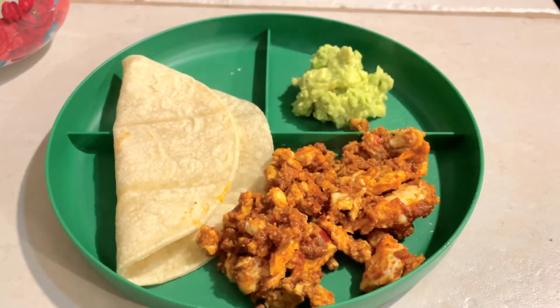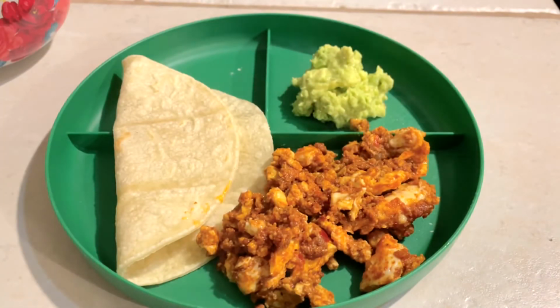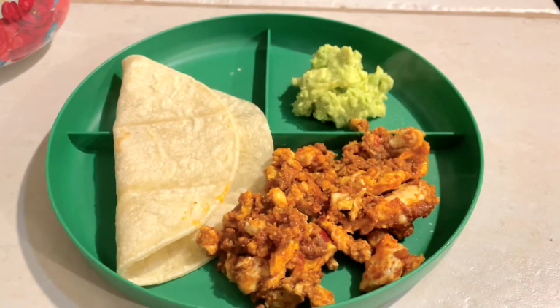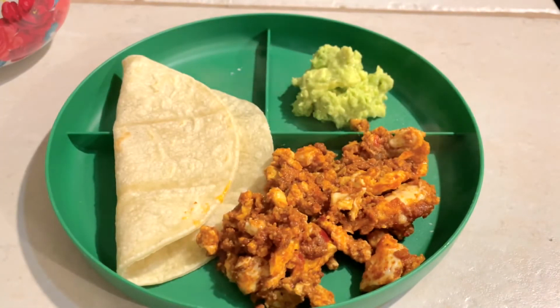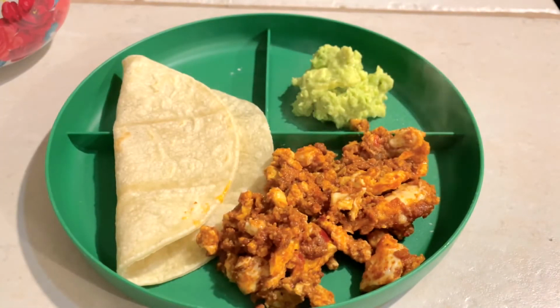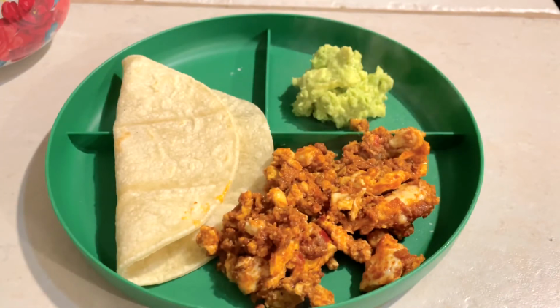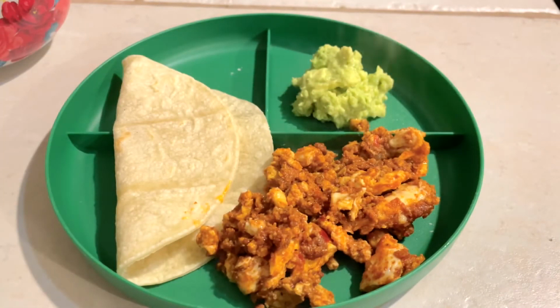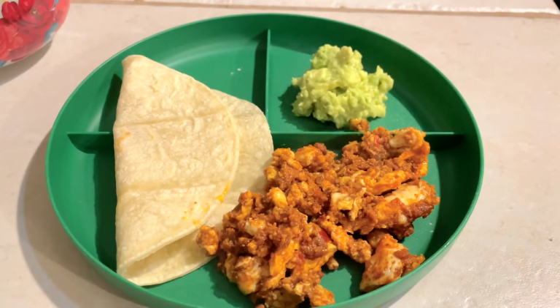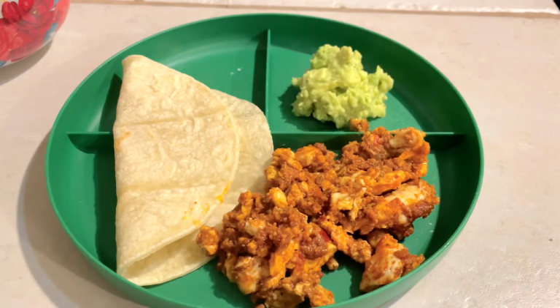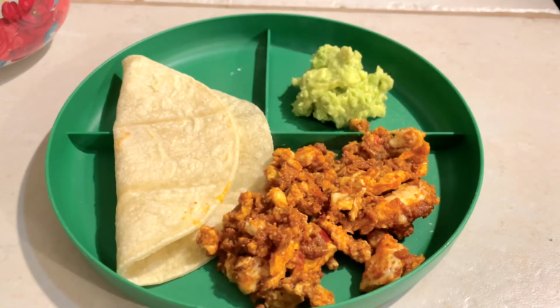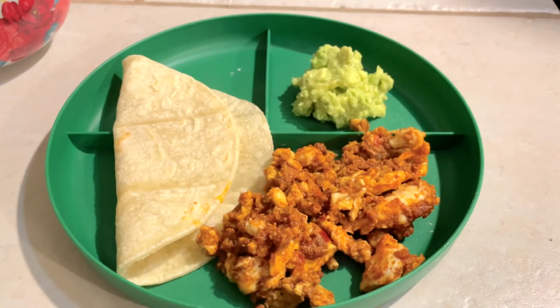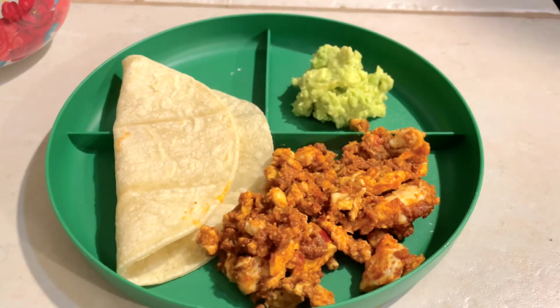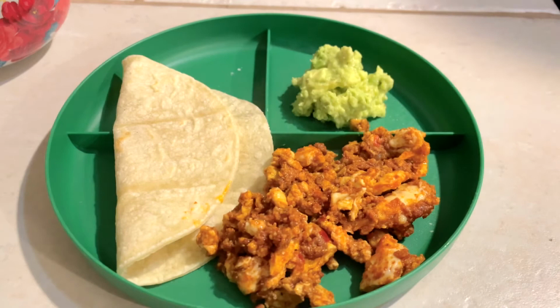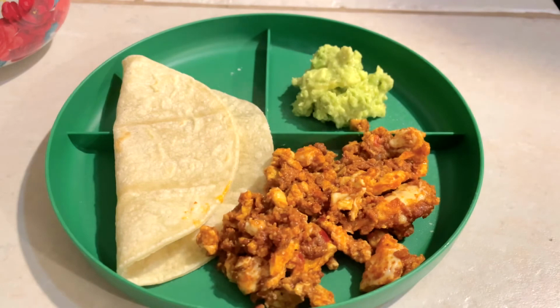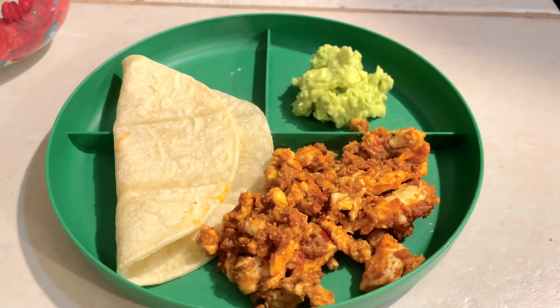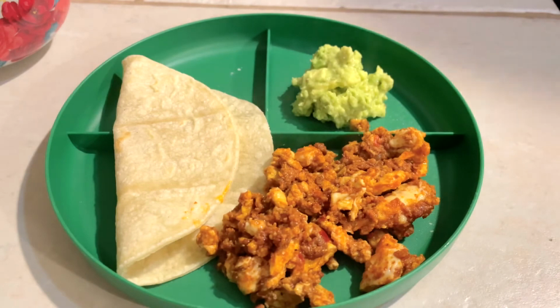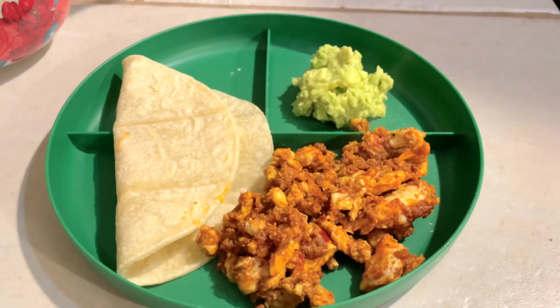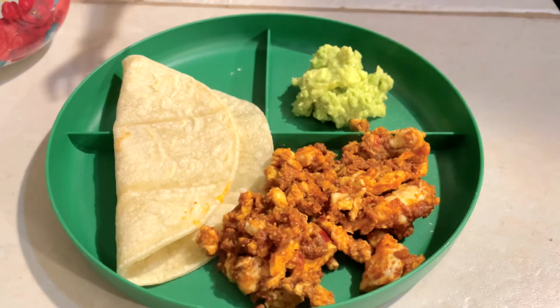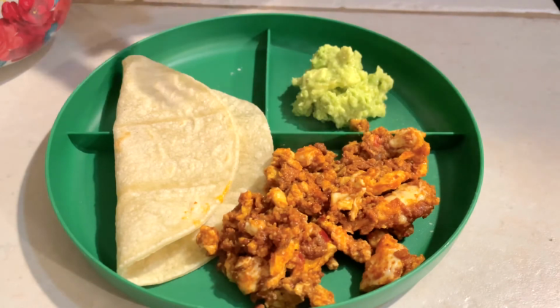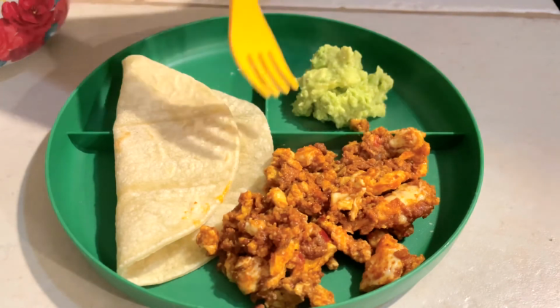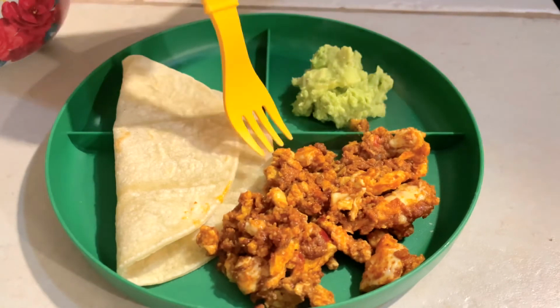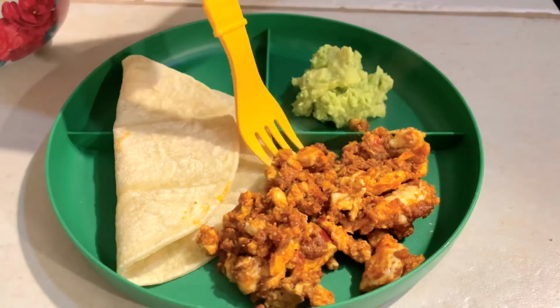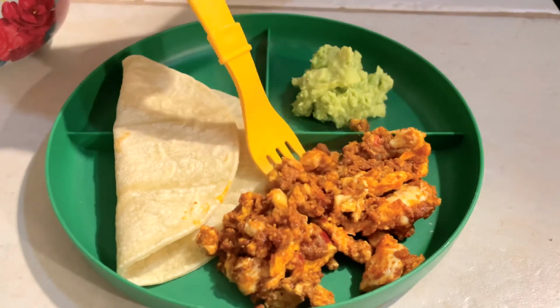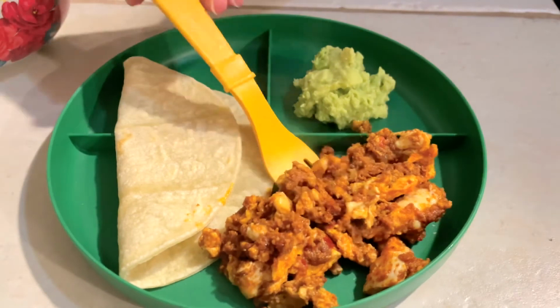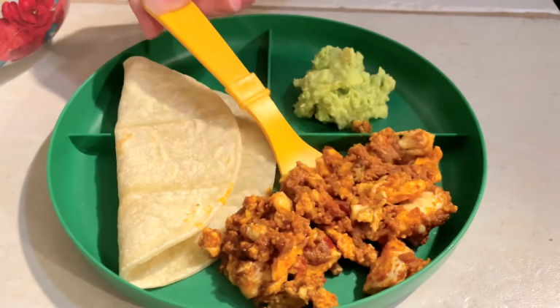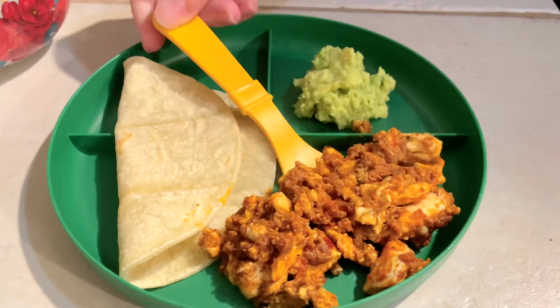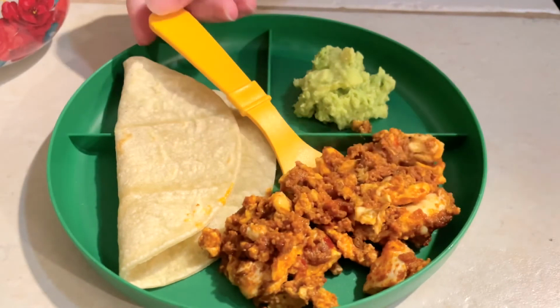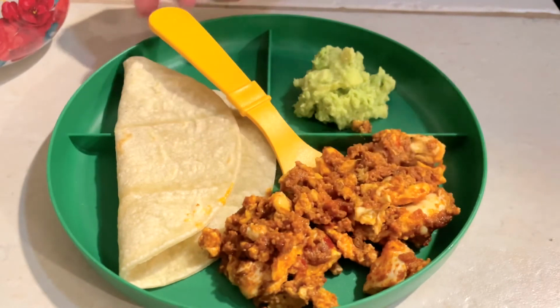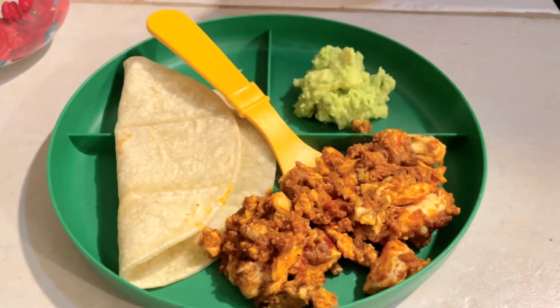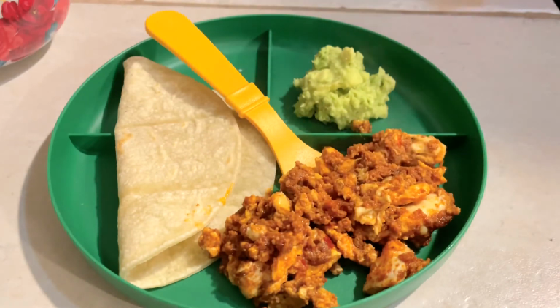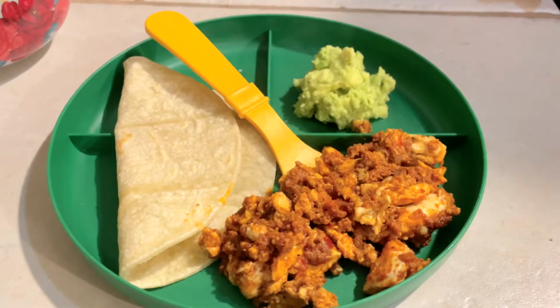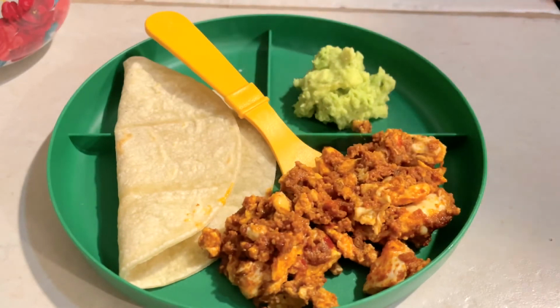We definitely do have it maybe one to two times a week. Super easy, super filling.